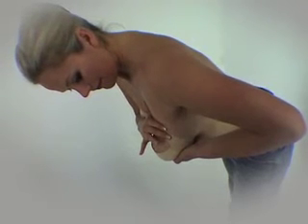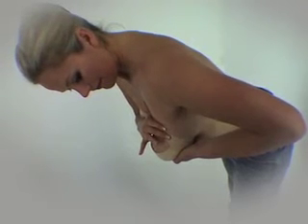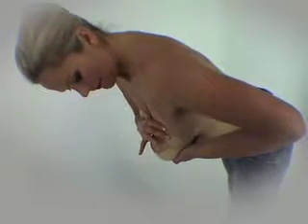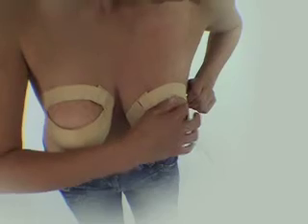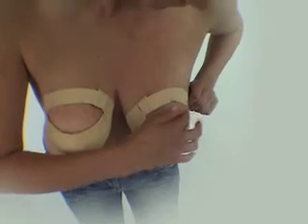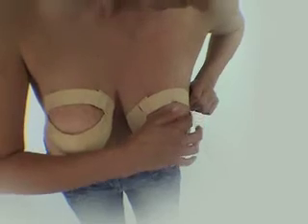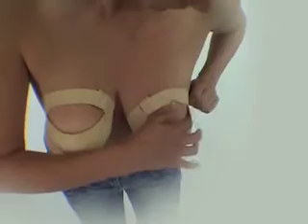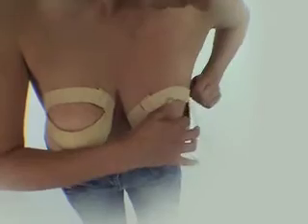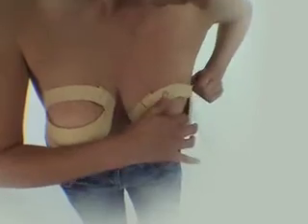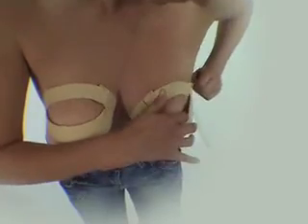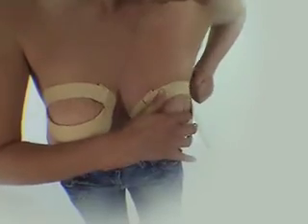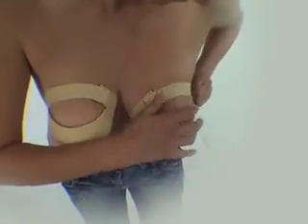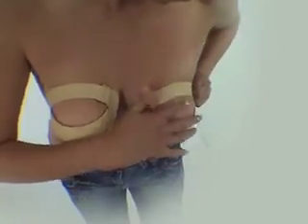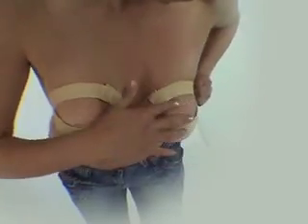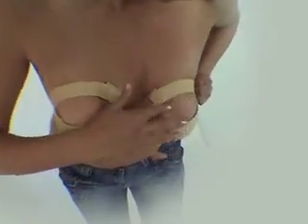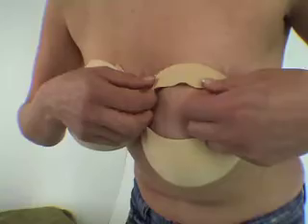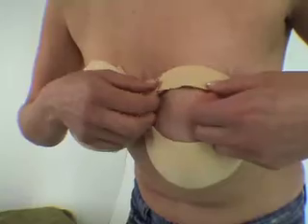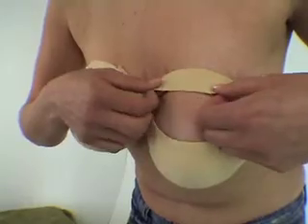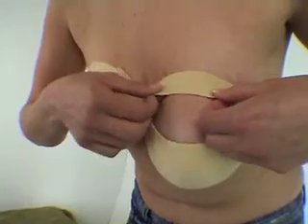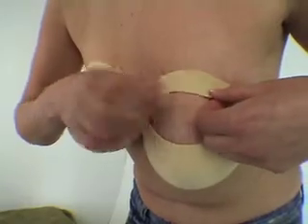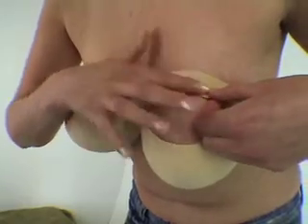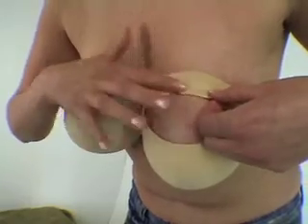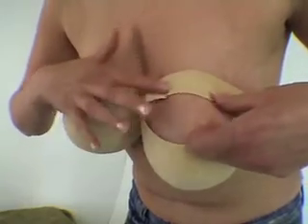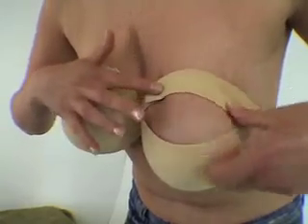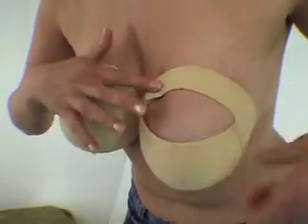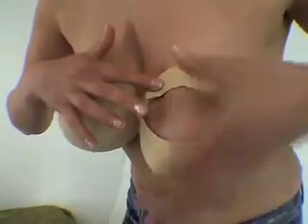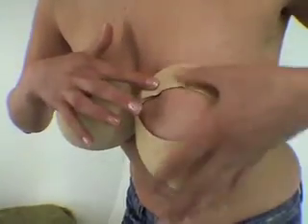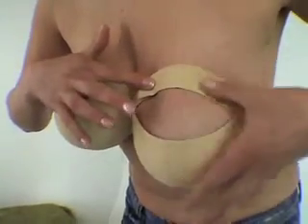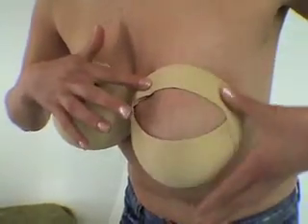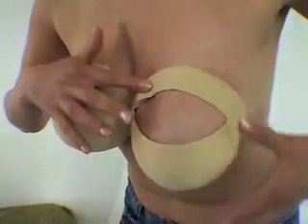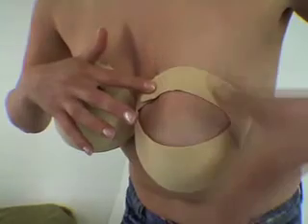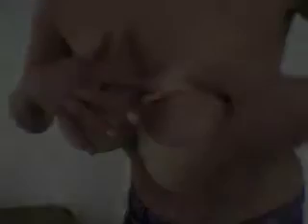Check that the band is smooth. If there are any wrinkles, gently ease them out, but do not adjust too quickly.